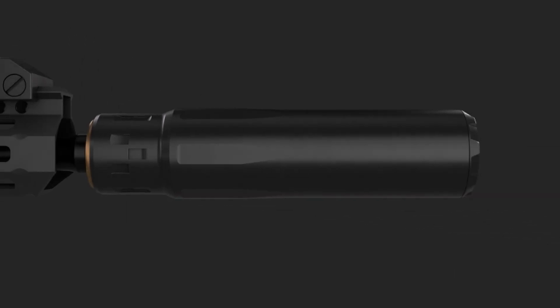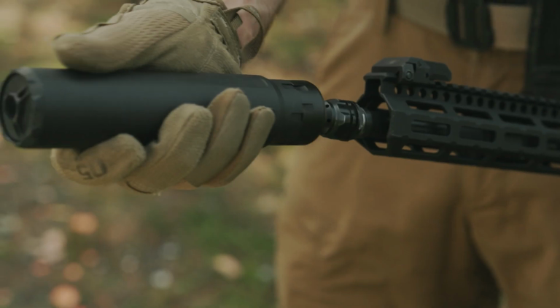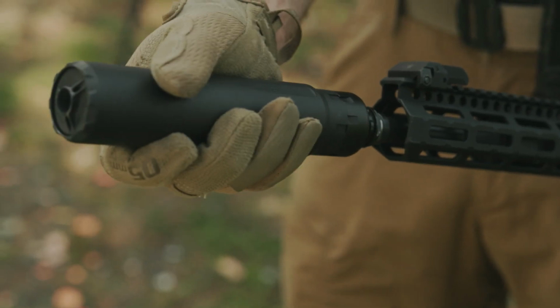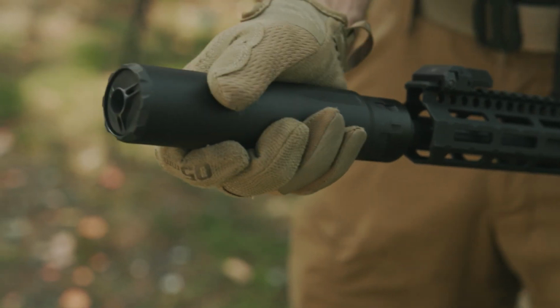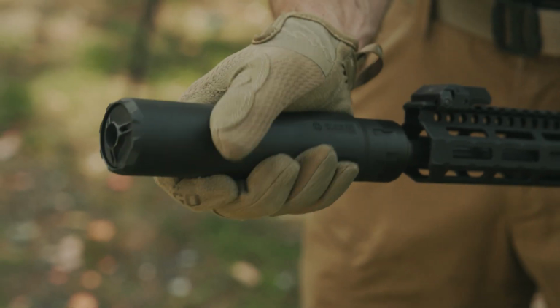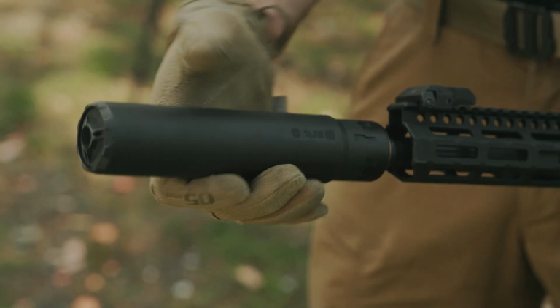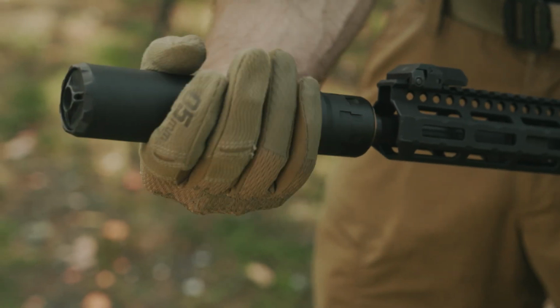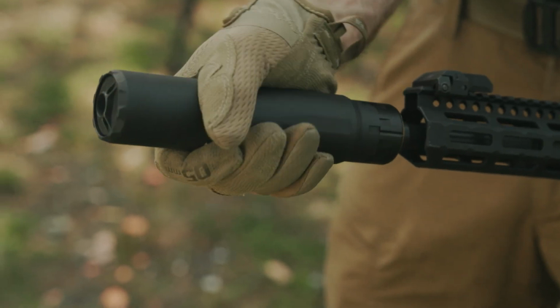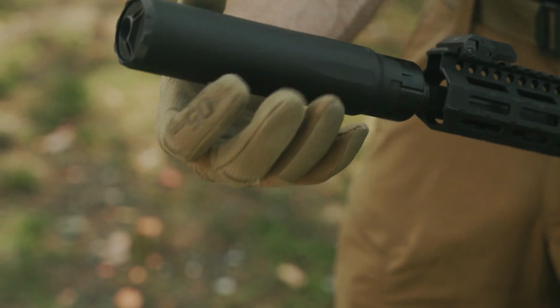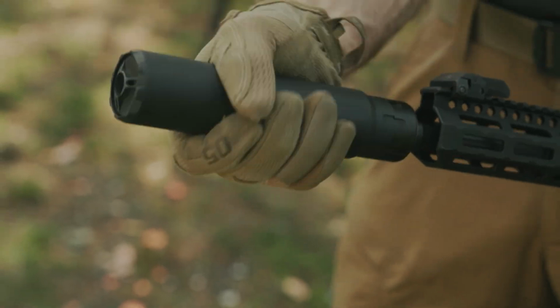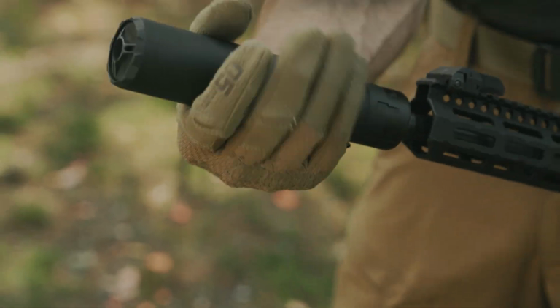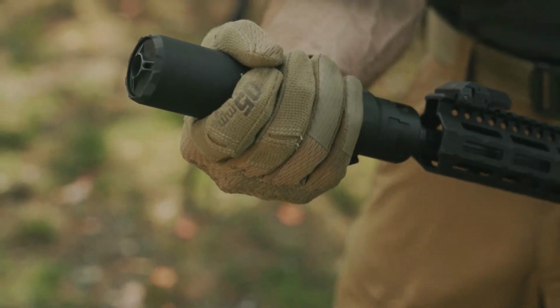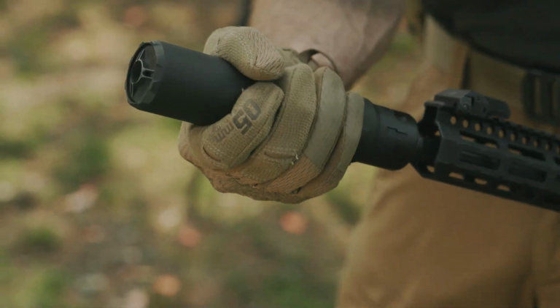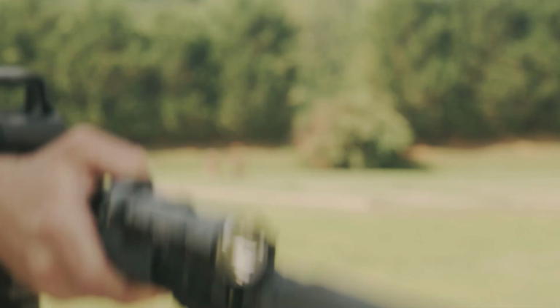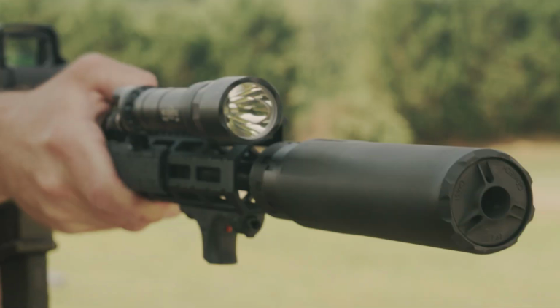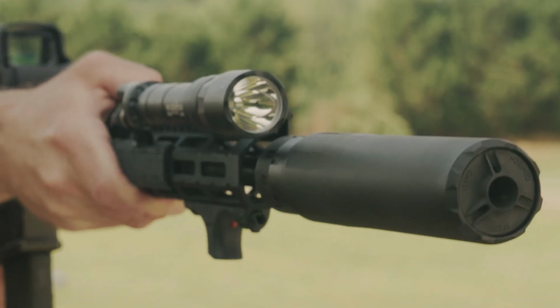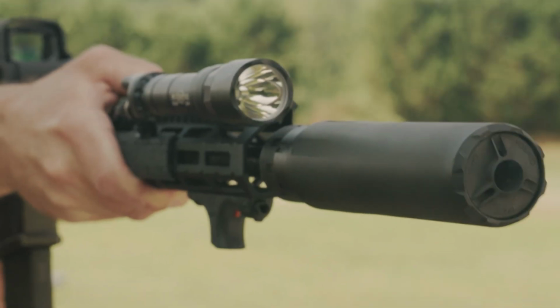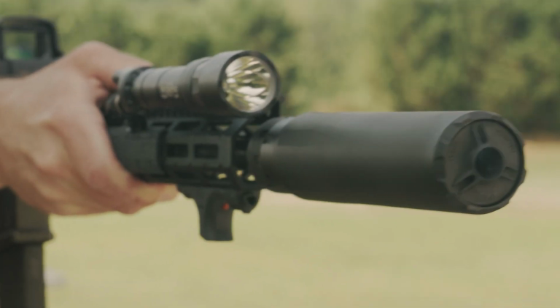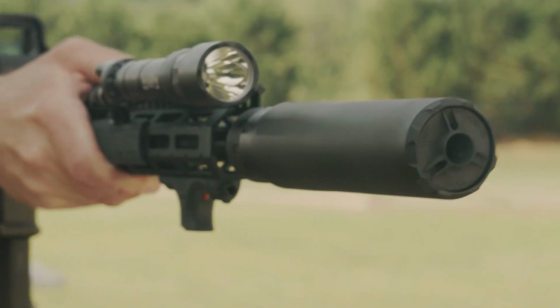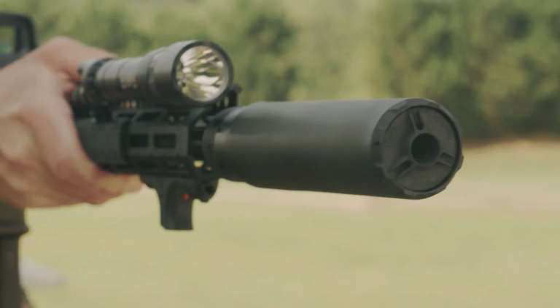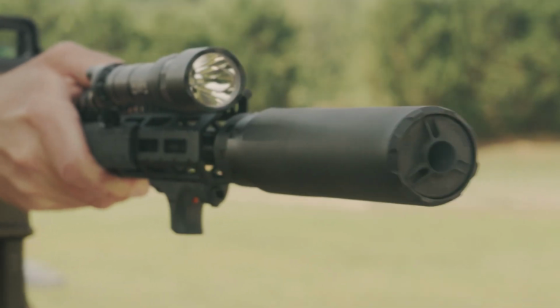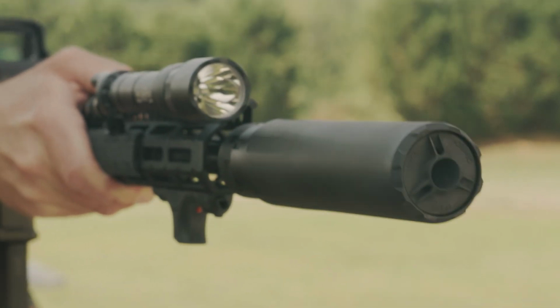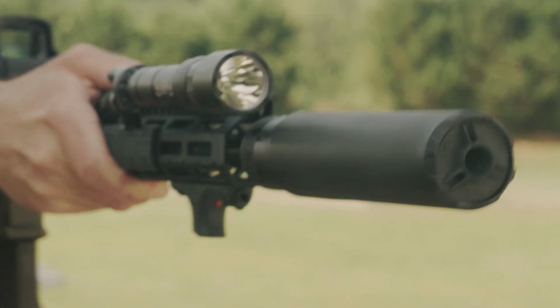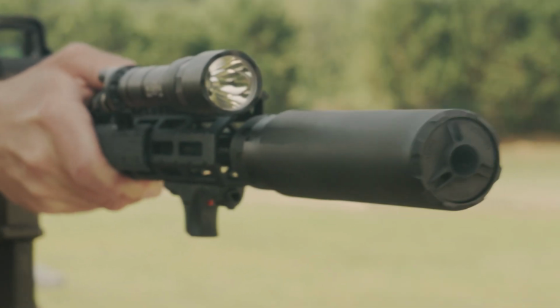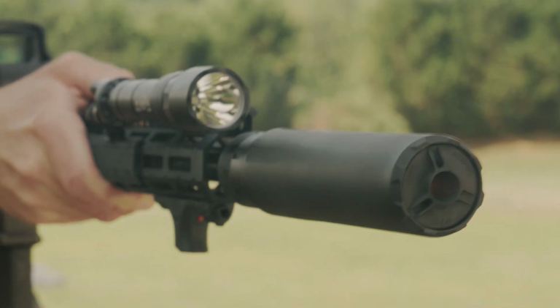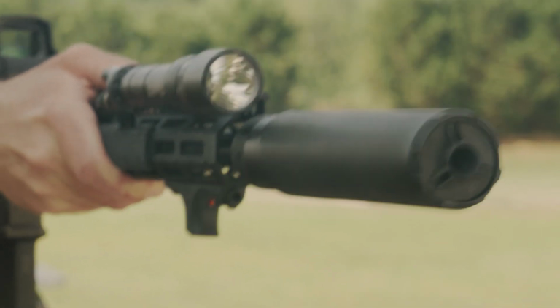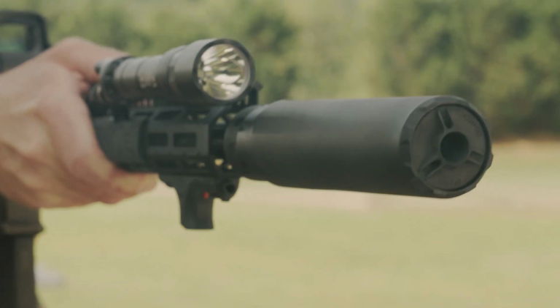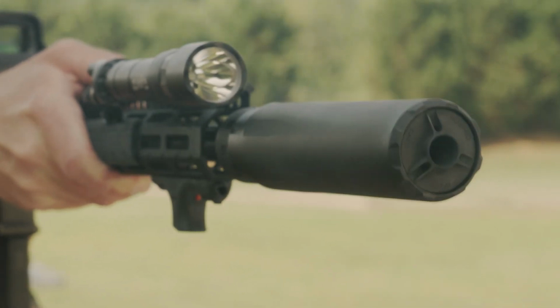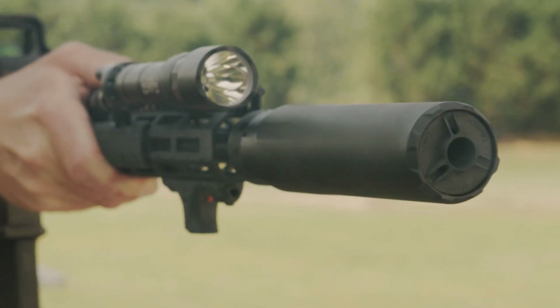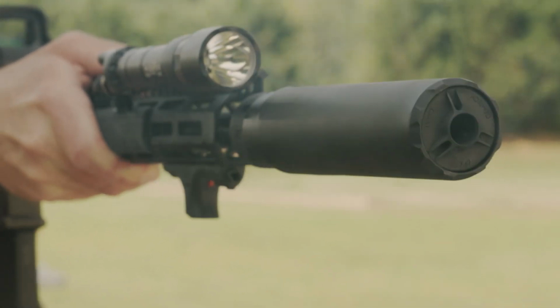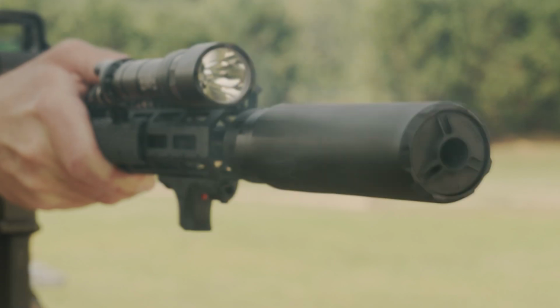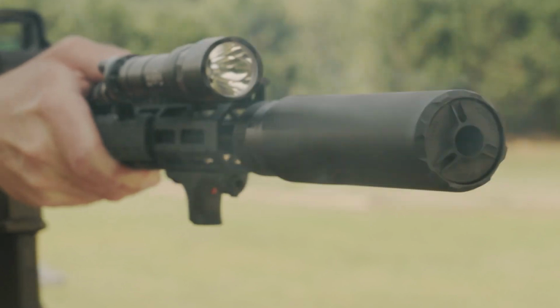Abyss combines full-size suppression with compact, lightweight convenience that is fully rated for short barrels and full-auto operation.